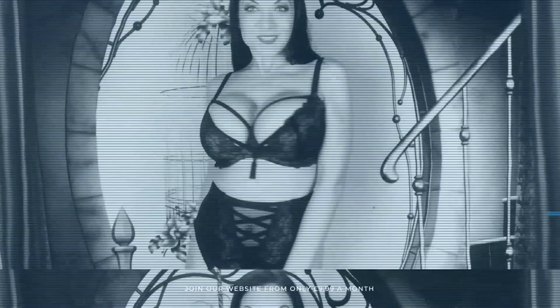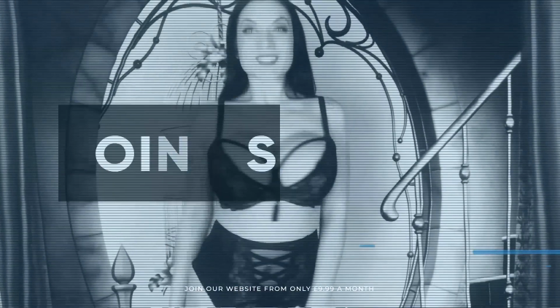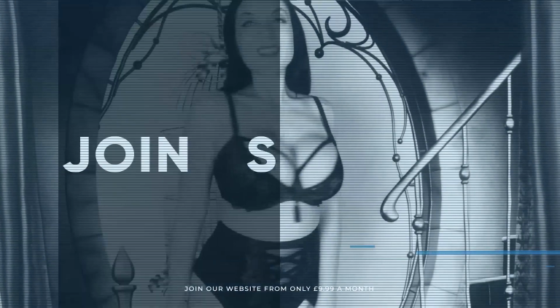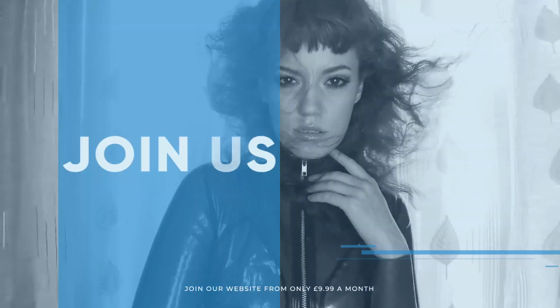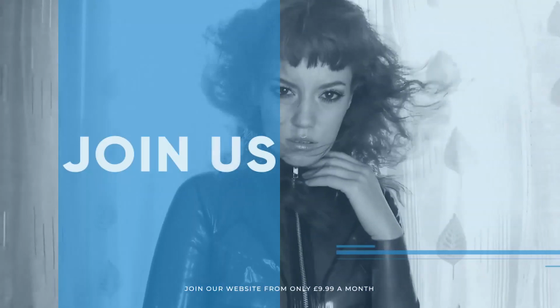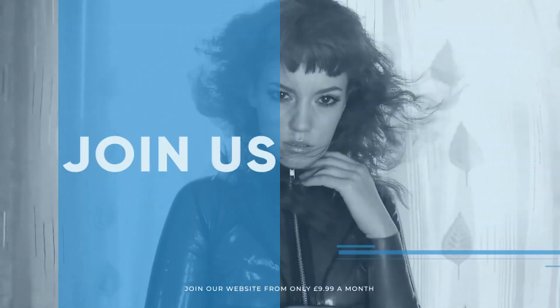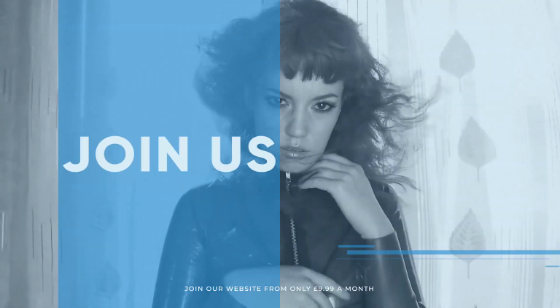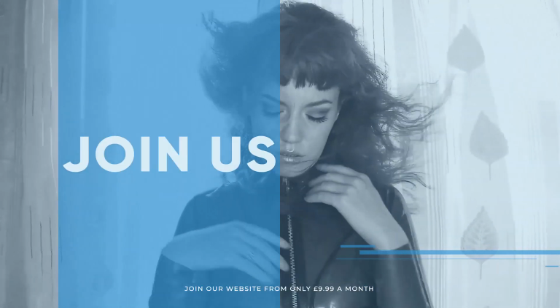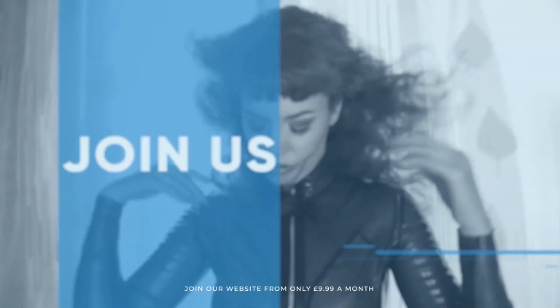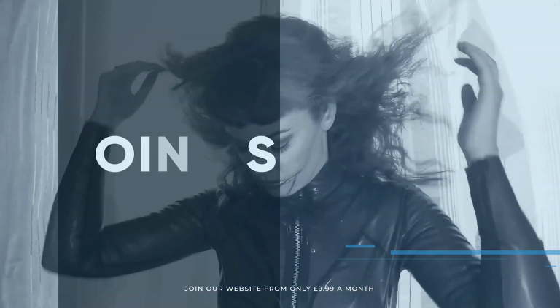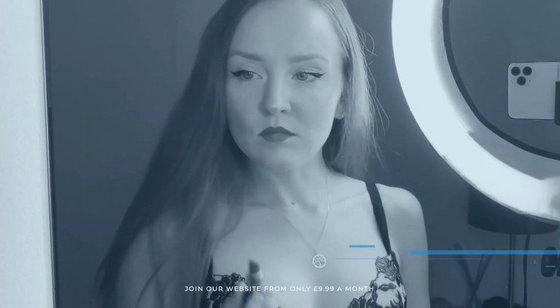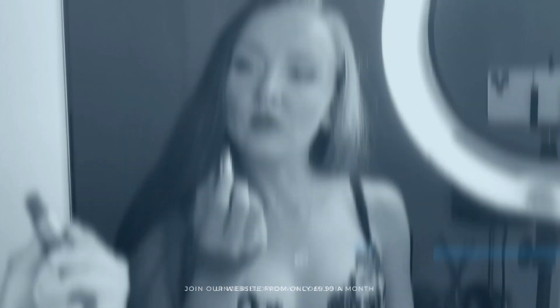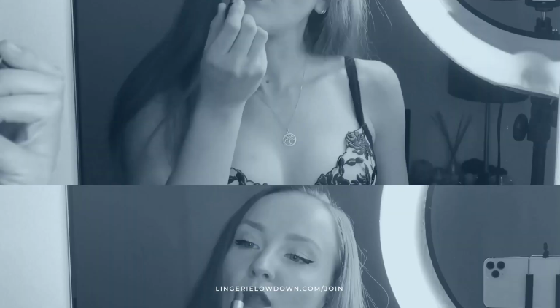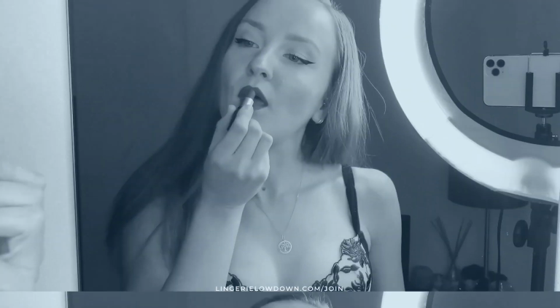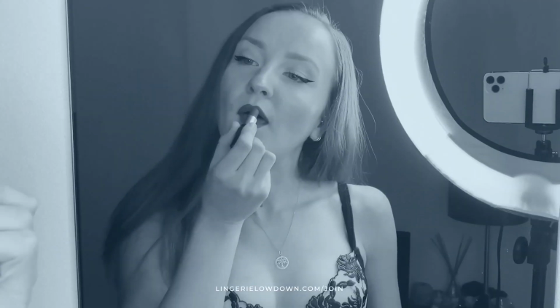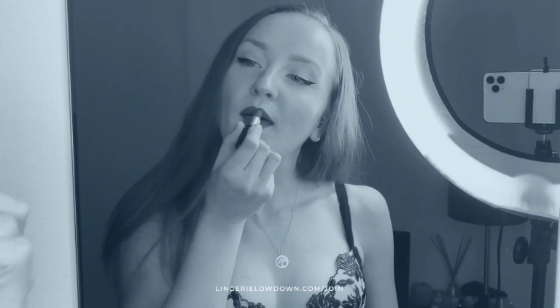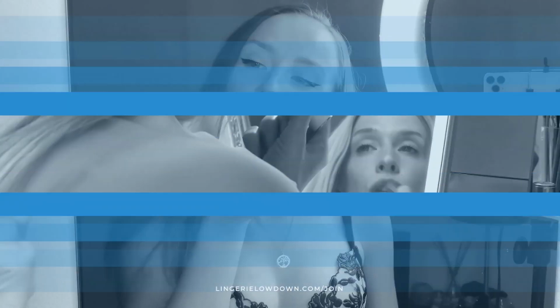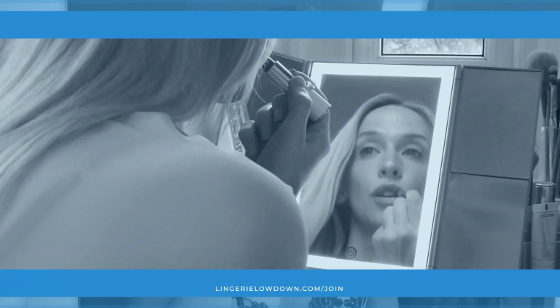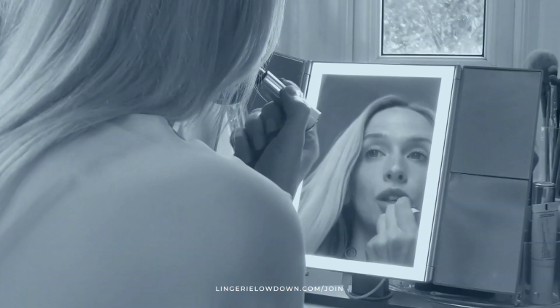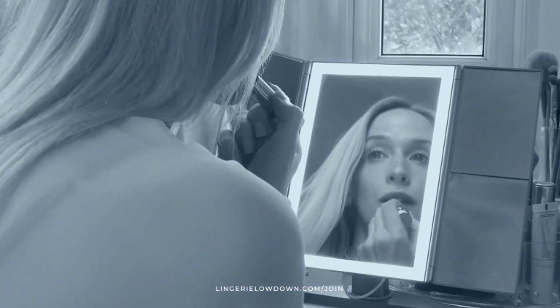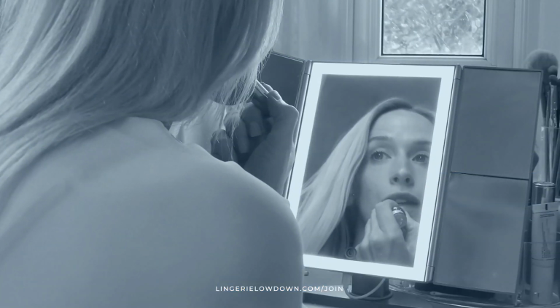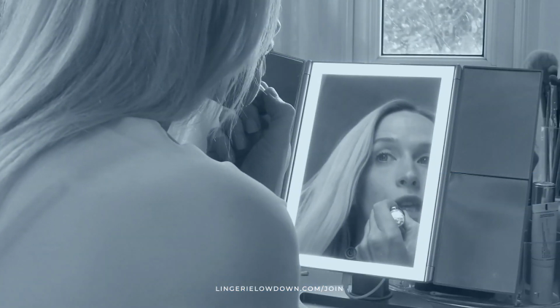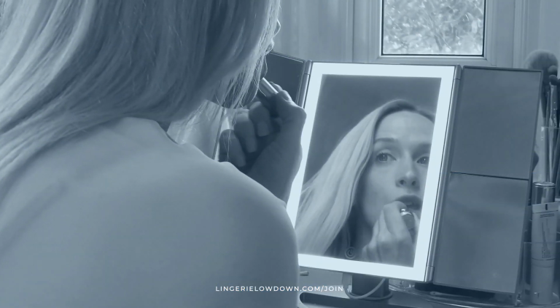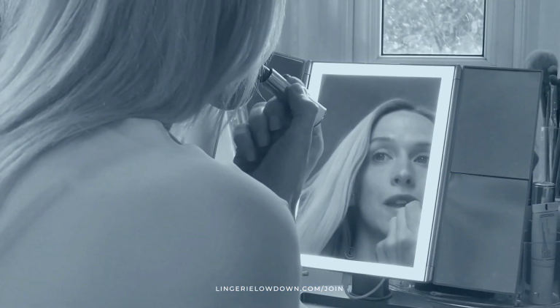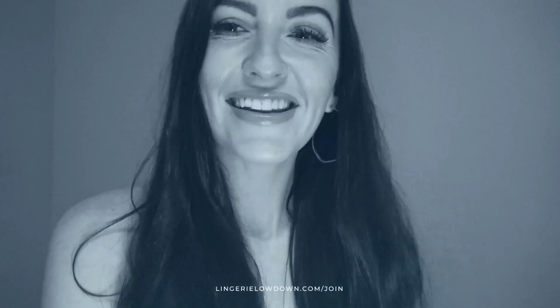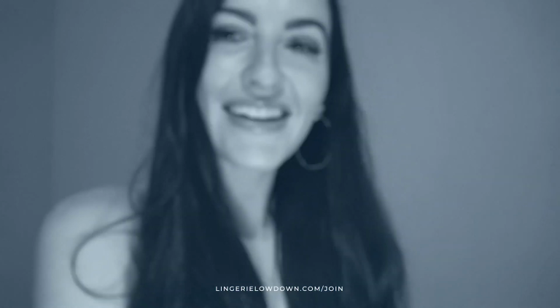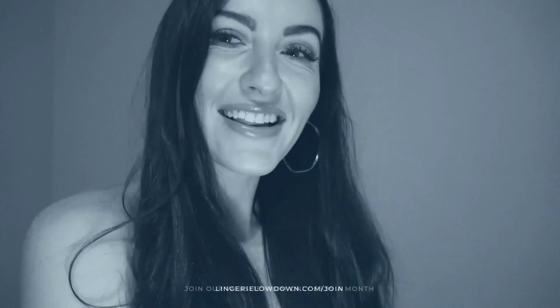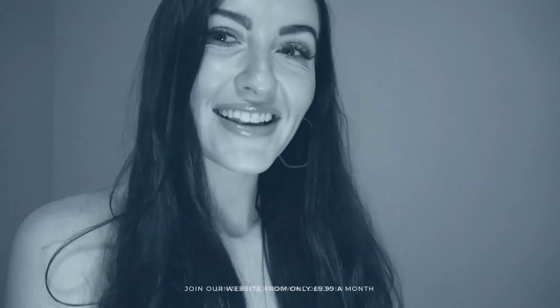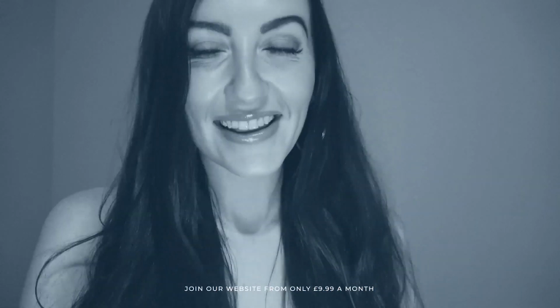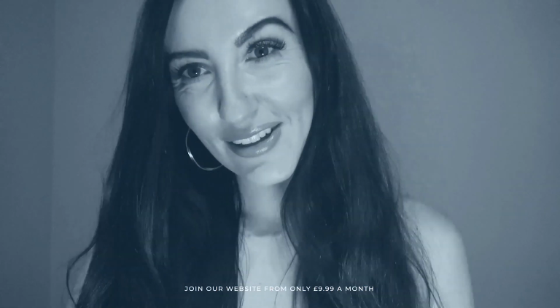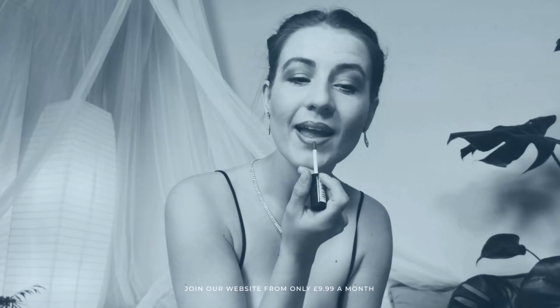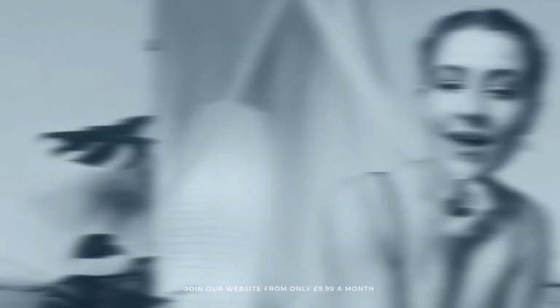What are you waiting for? Join the best review website today.